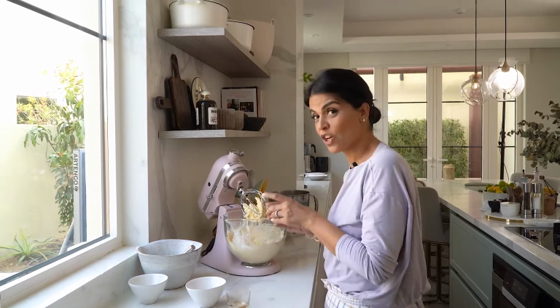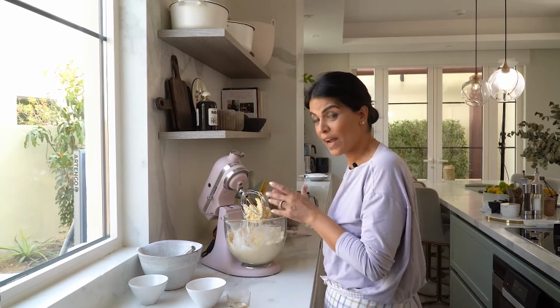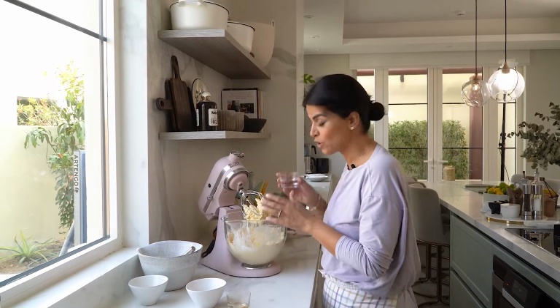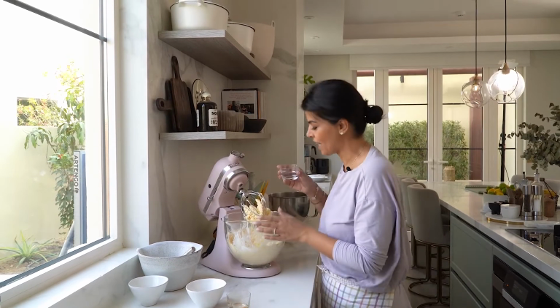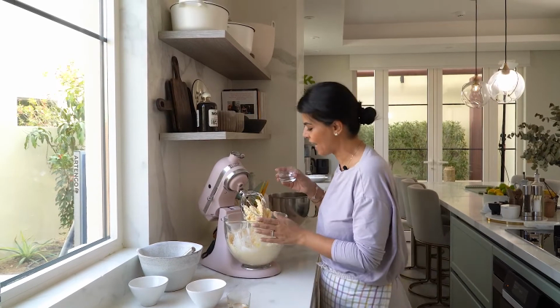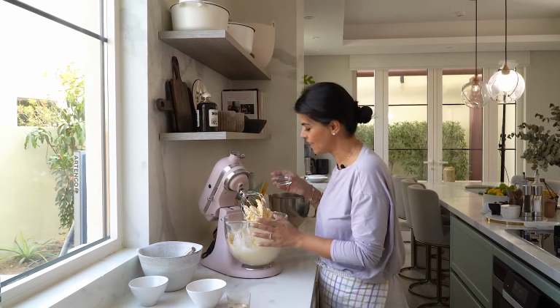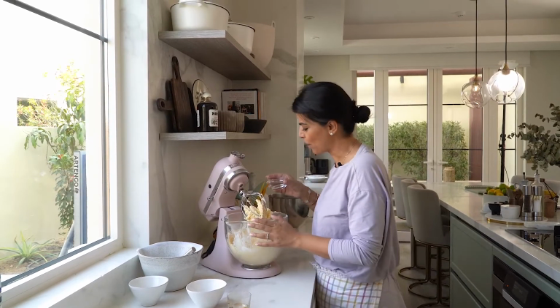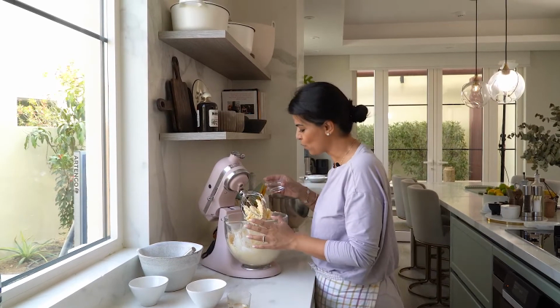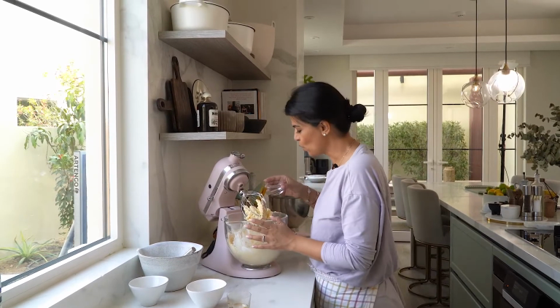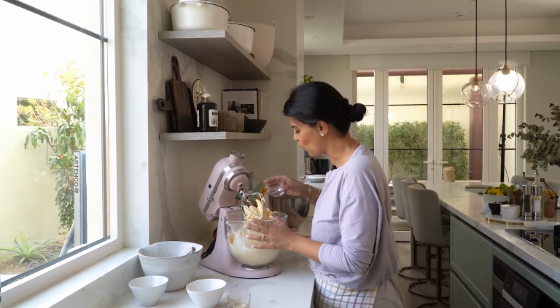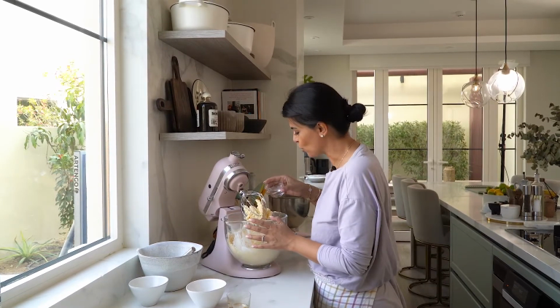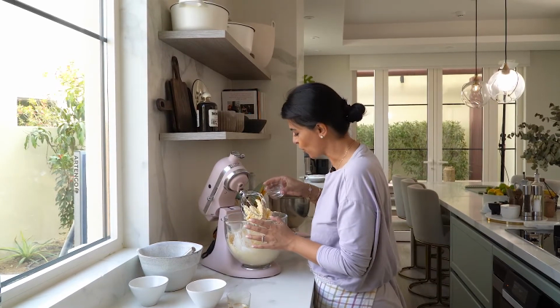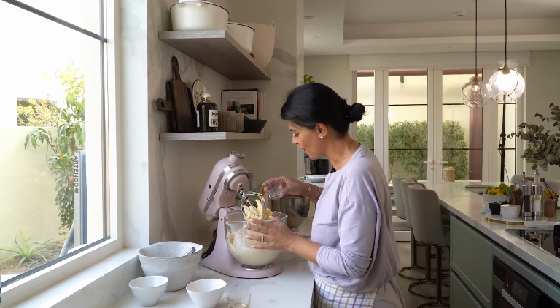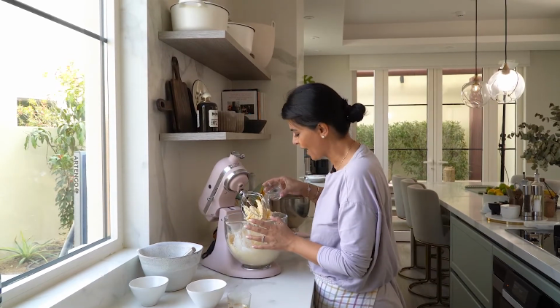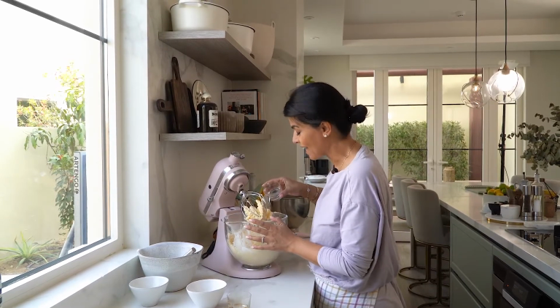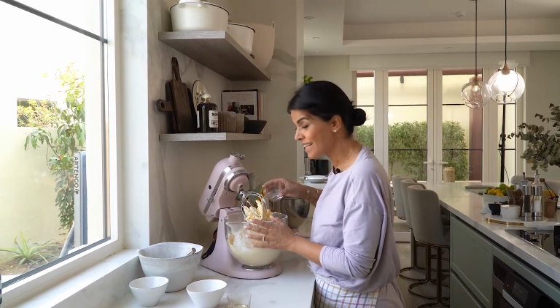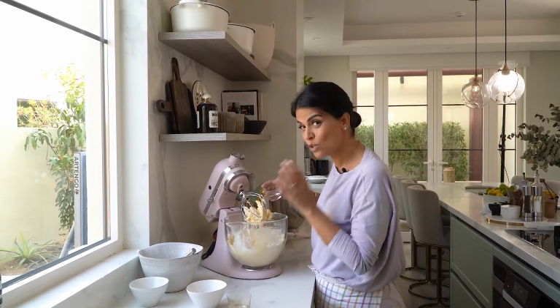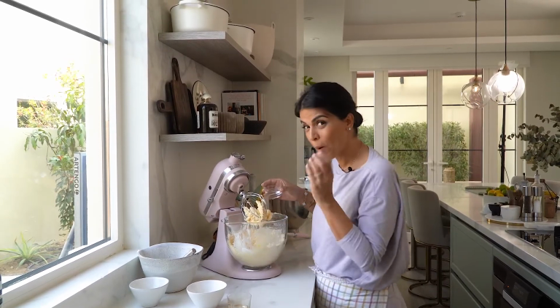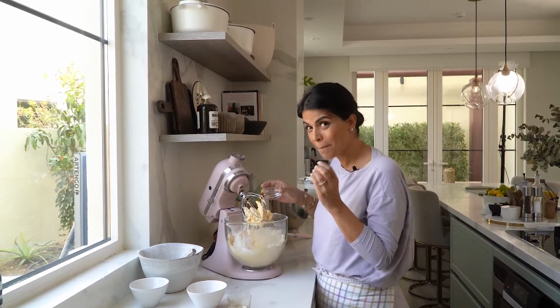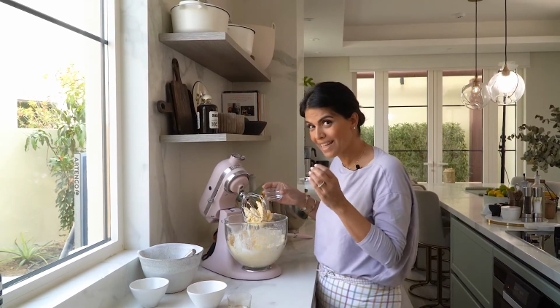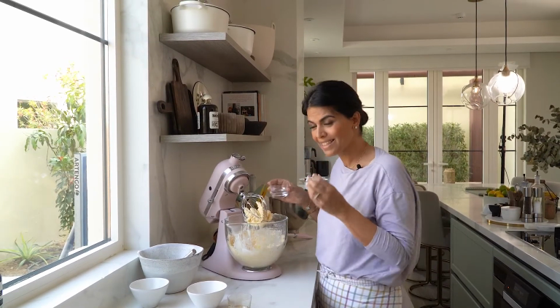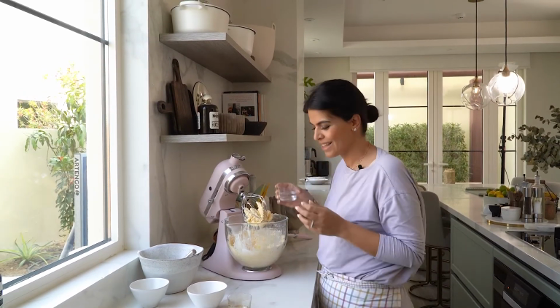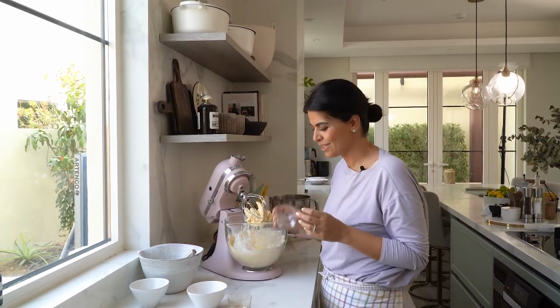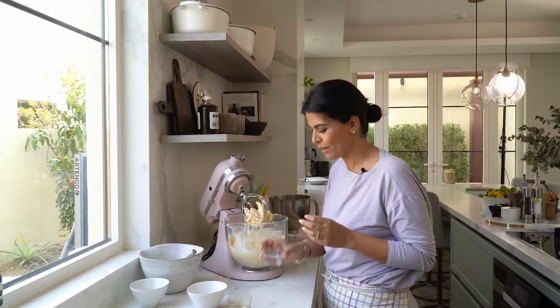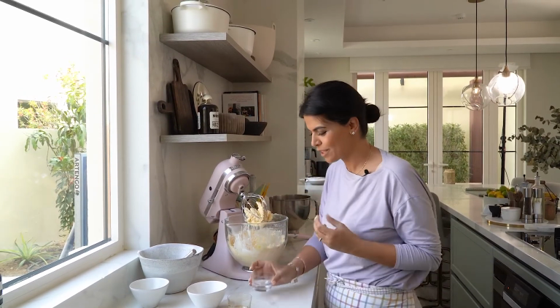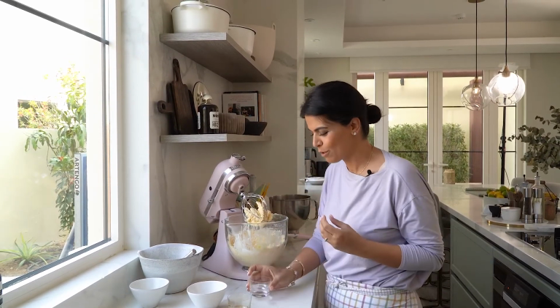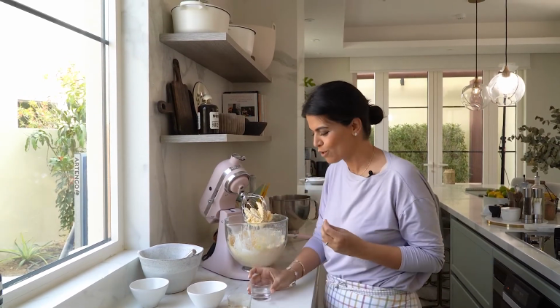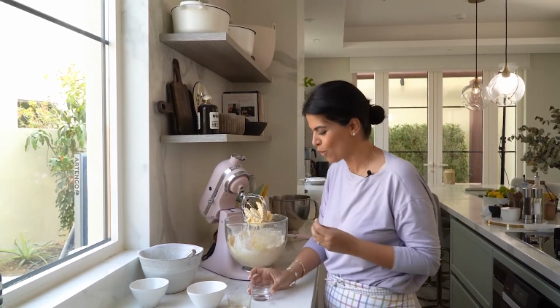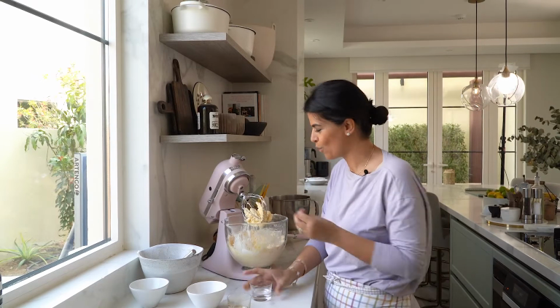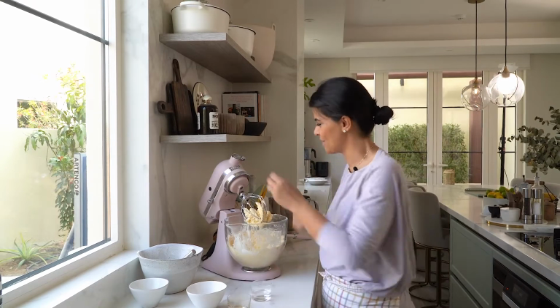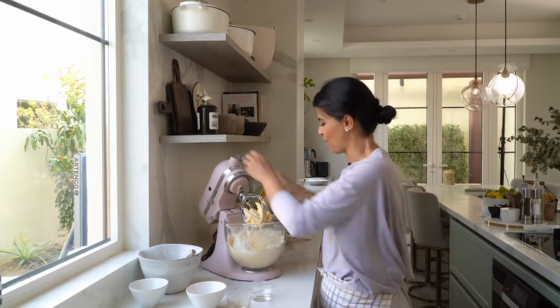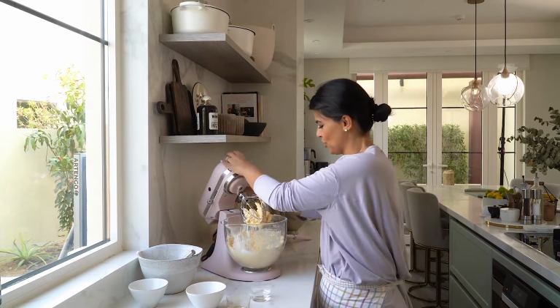I'll gradually add in my rose water, and this is what makes this recipe so special.